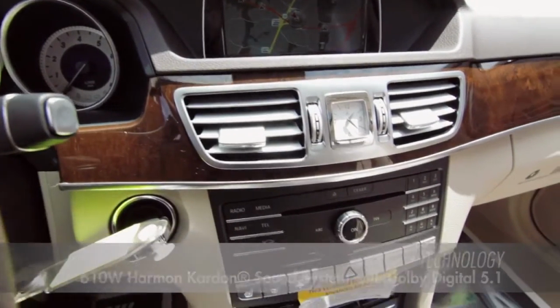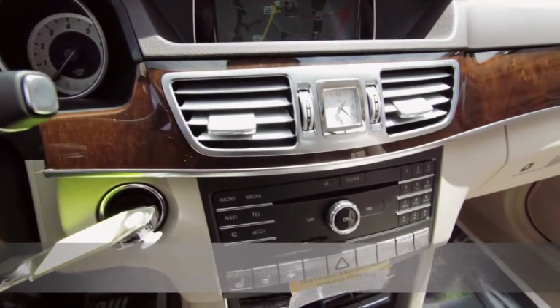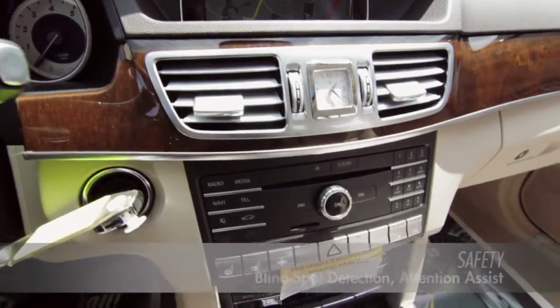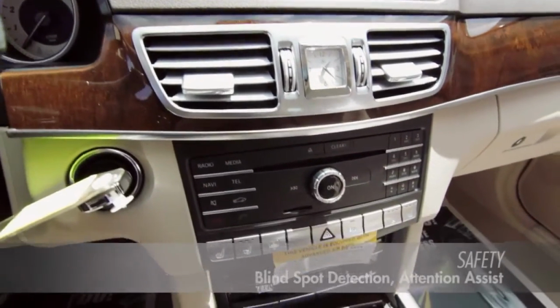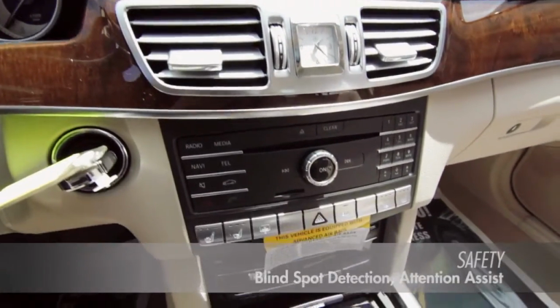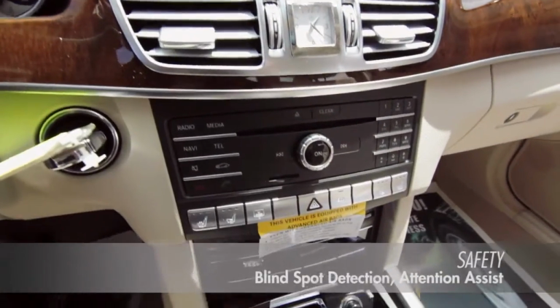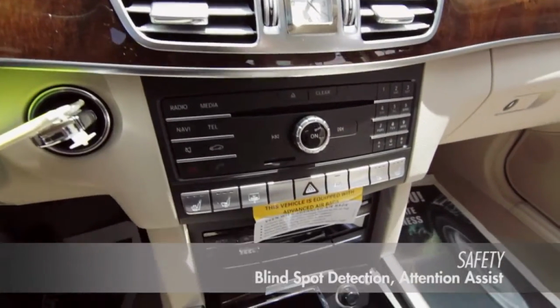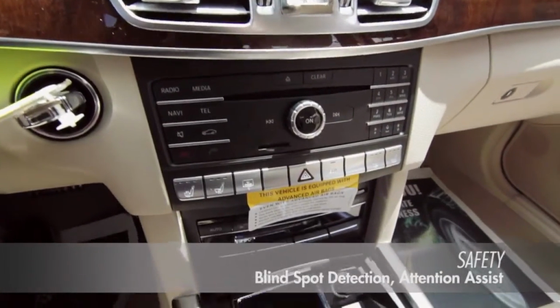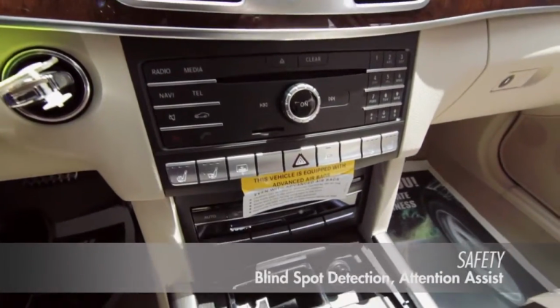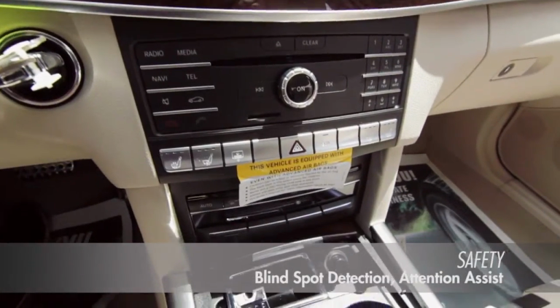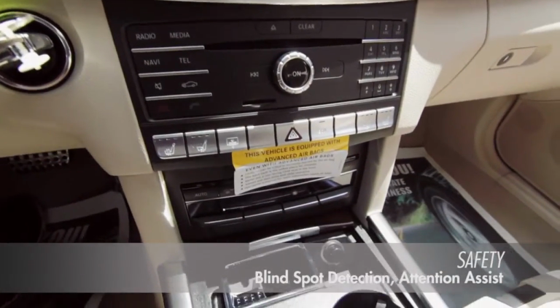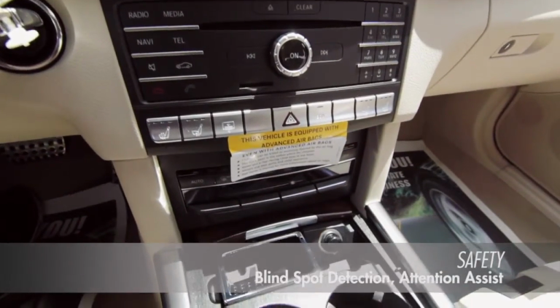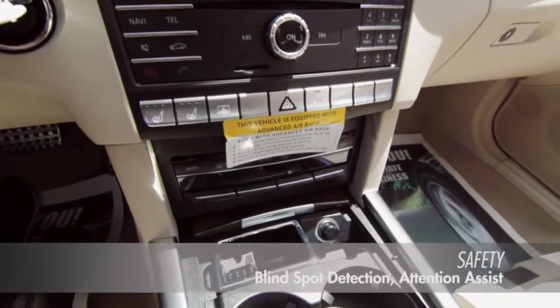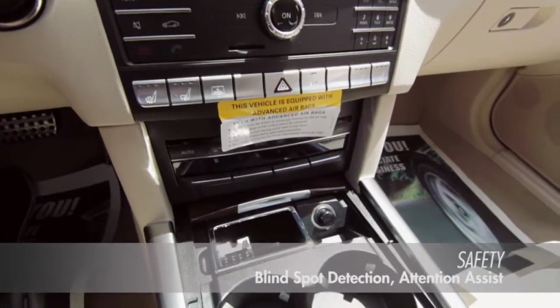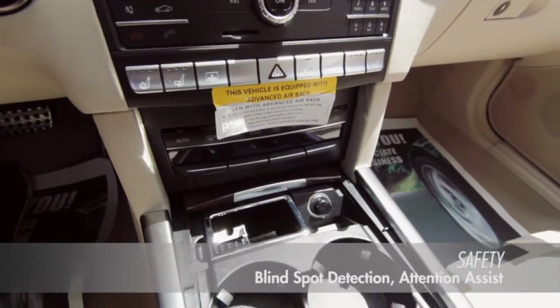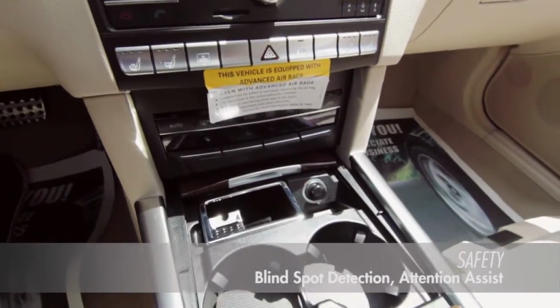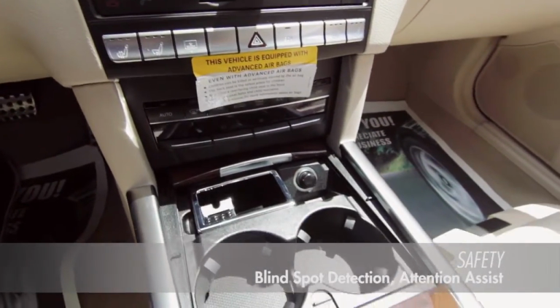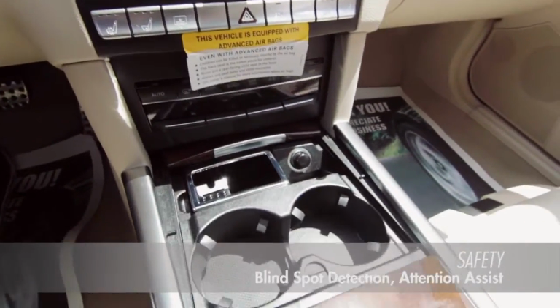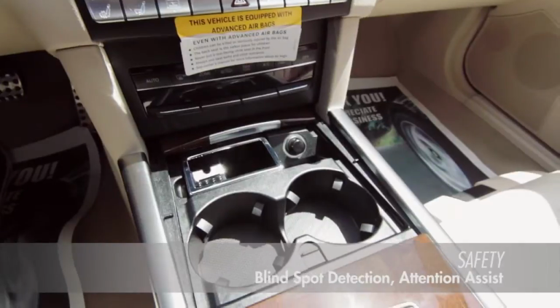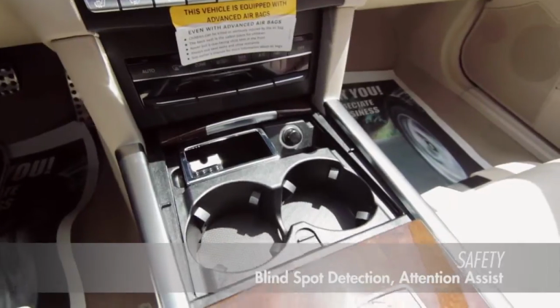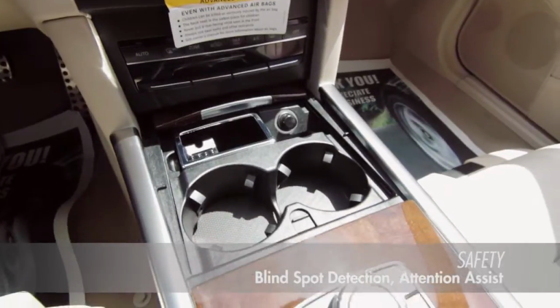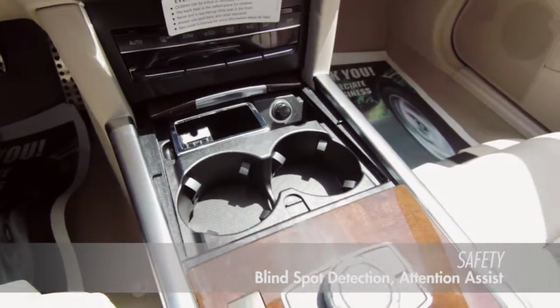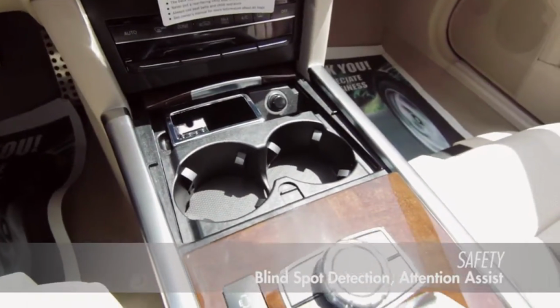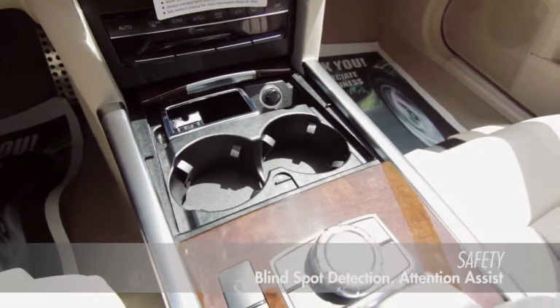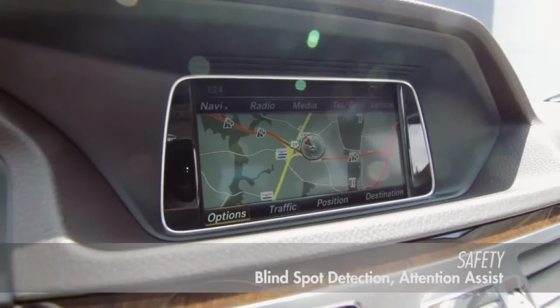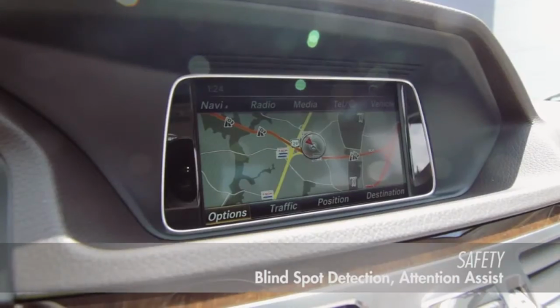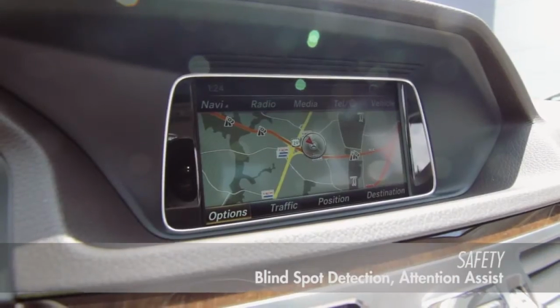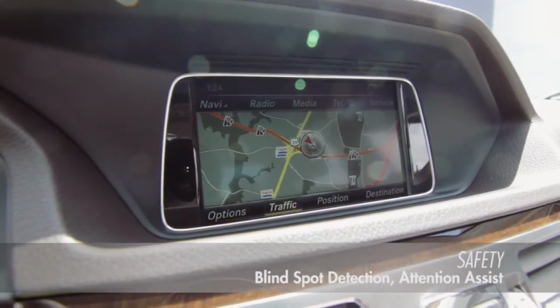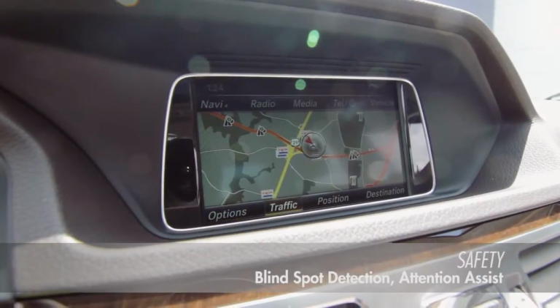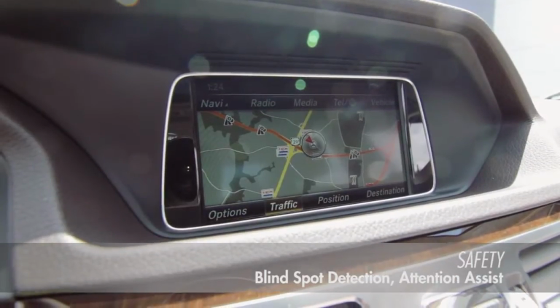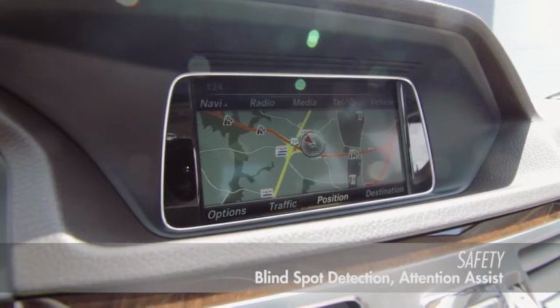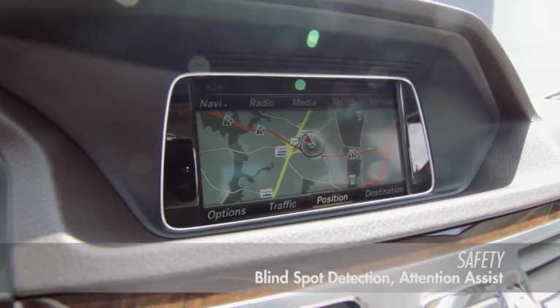Agility control suspension, collision prevention assist, and the electronic stability program provide a safe driving experience.